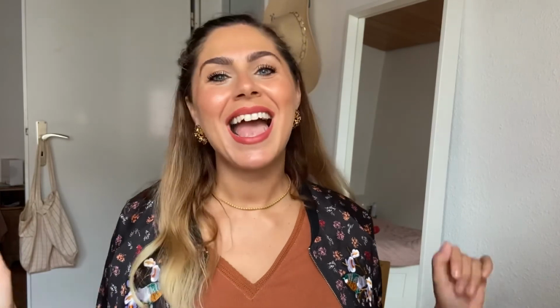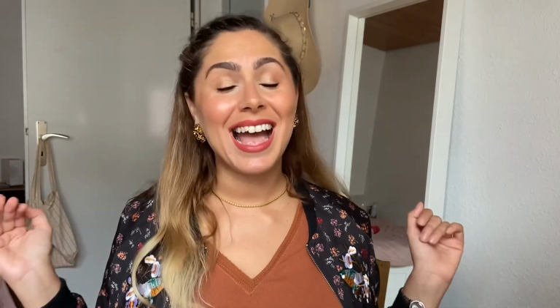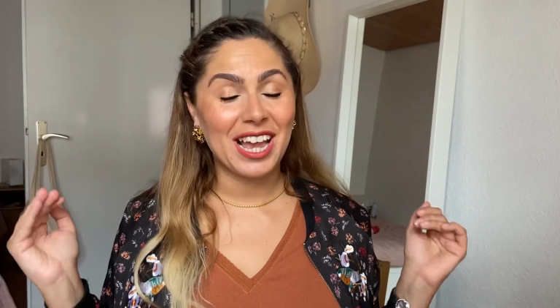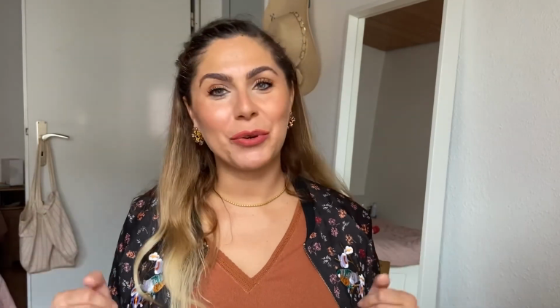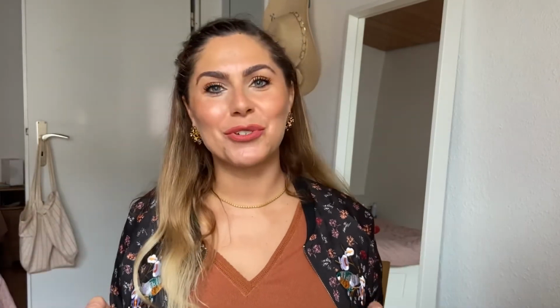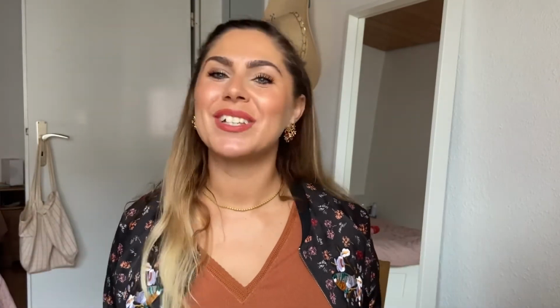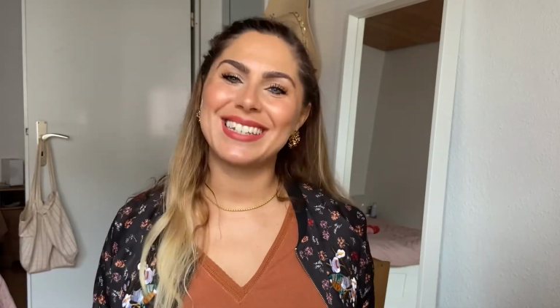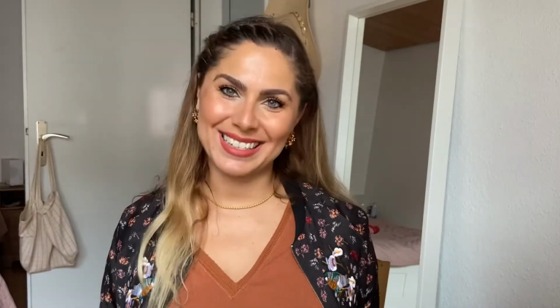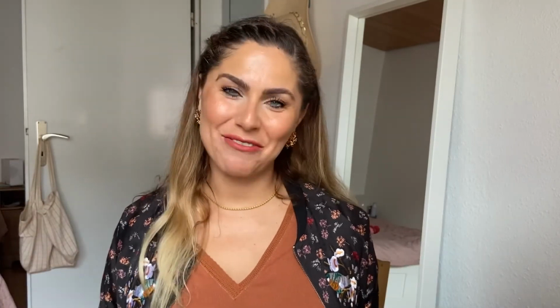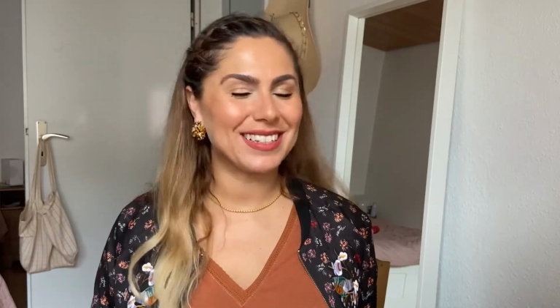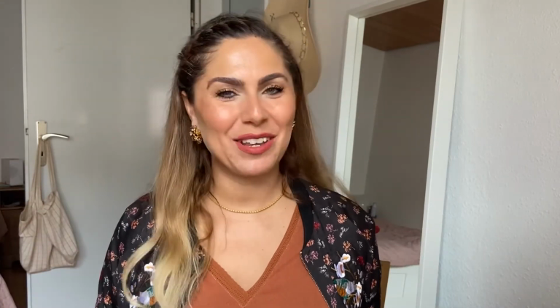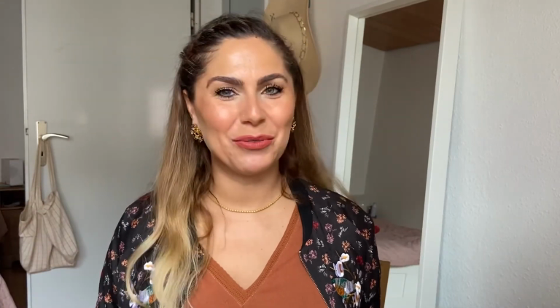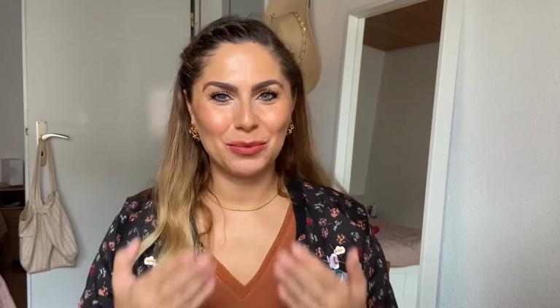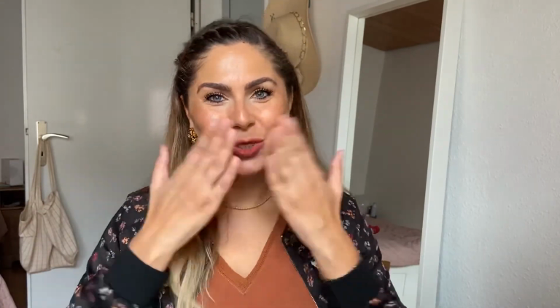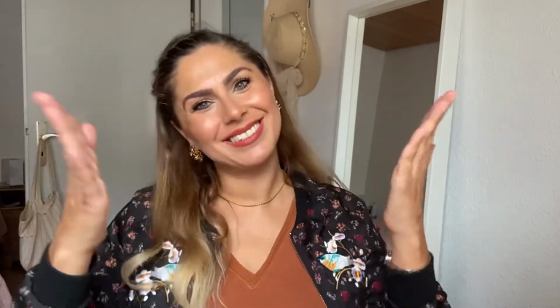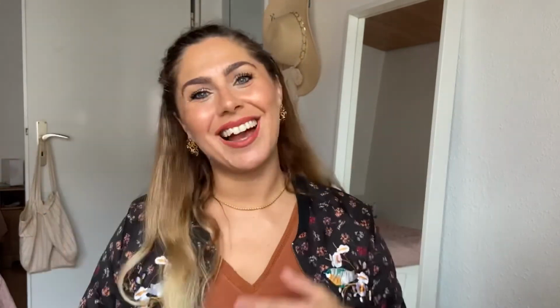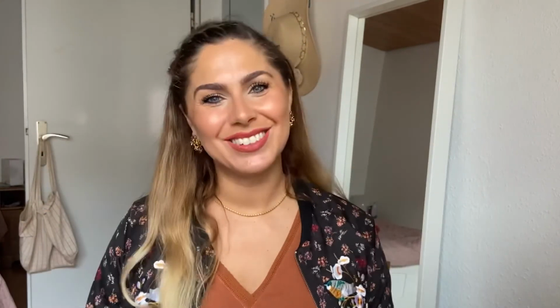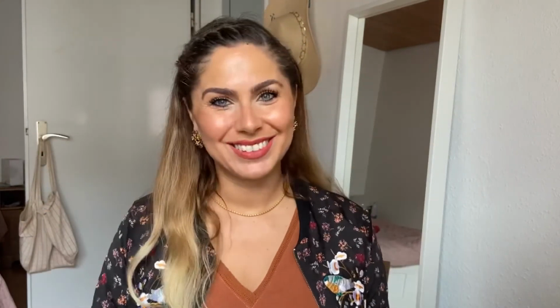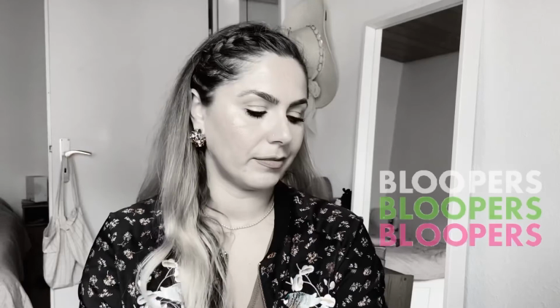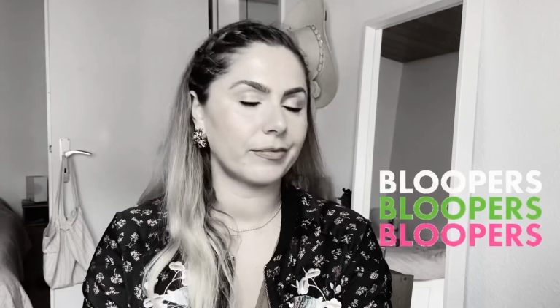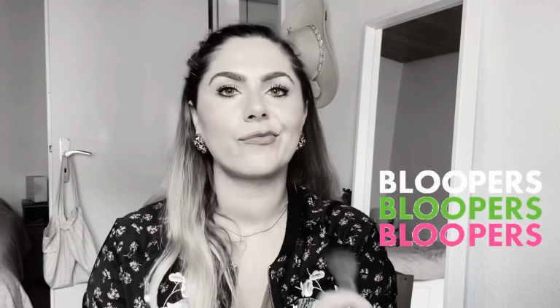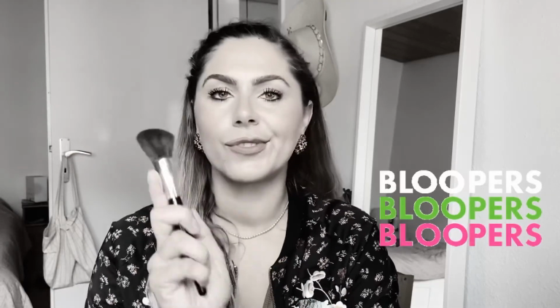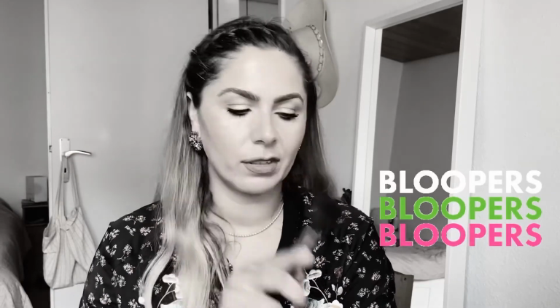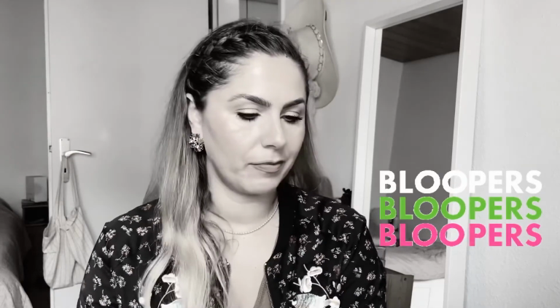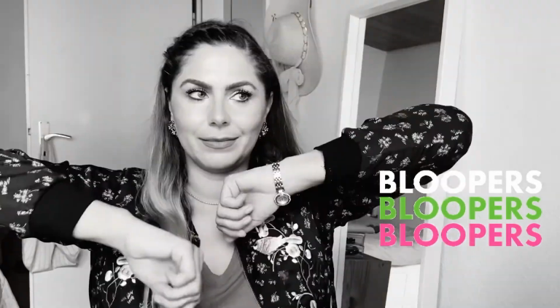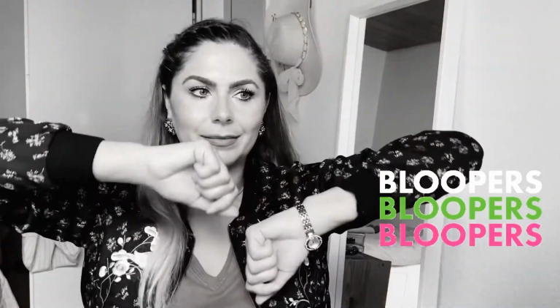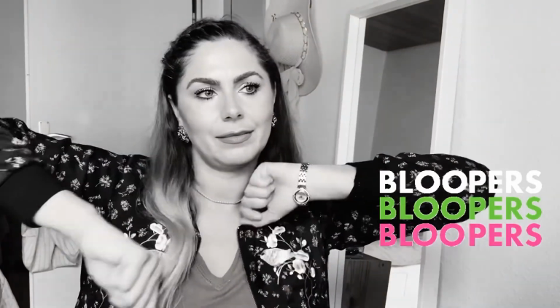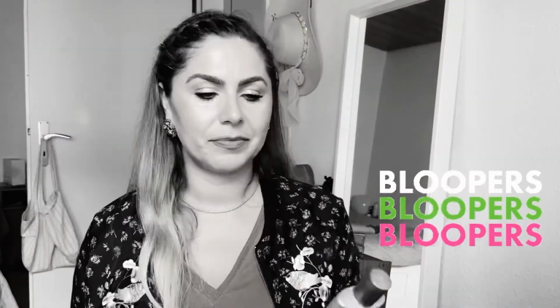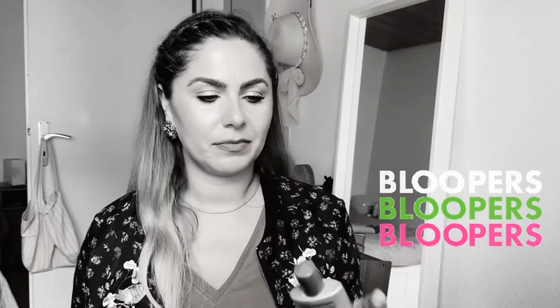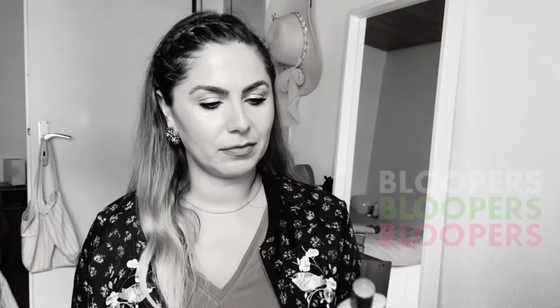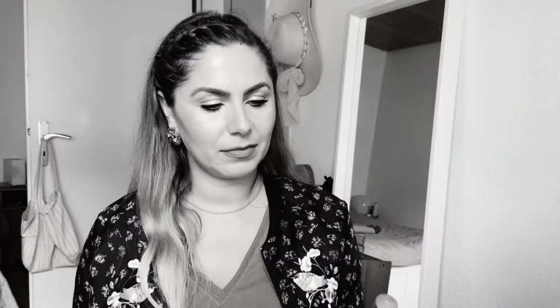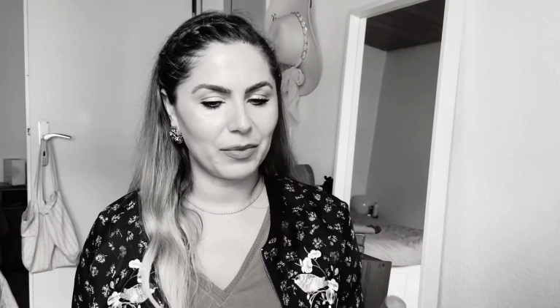And as per usual, stay safe and stay beautiful. Ciao! Bye!